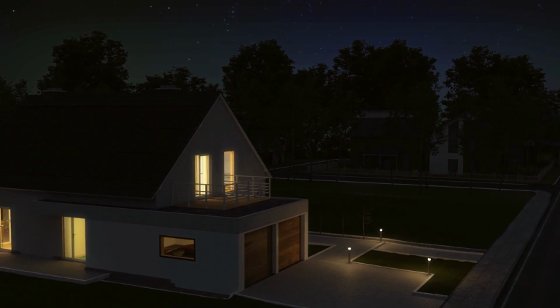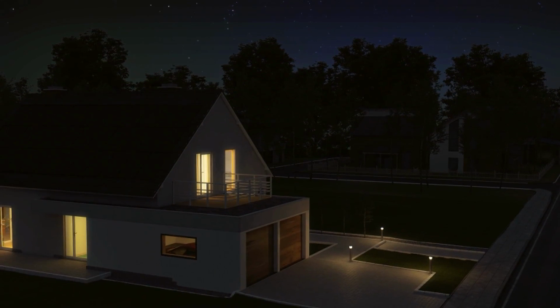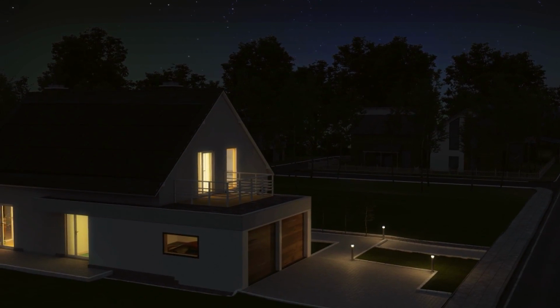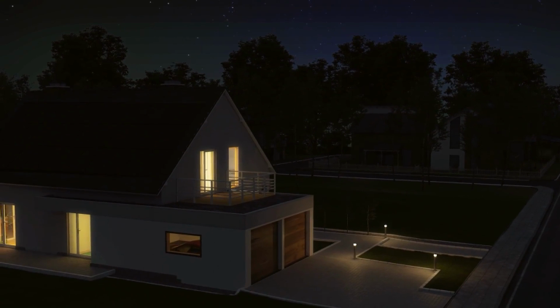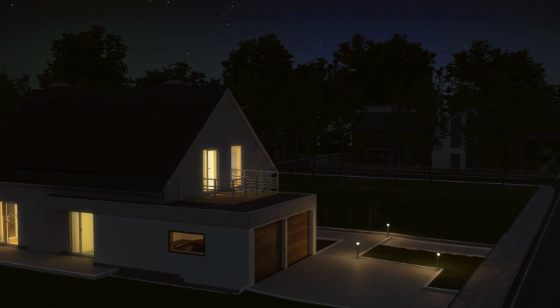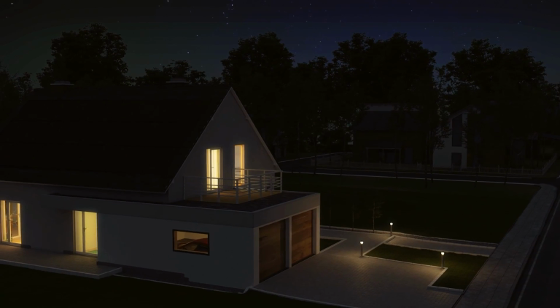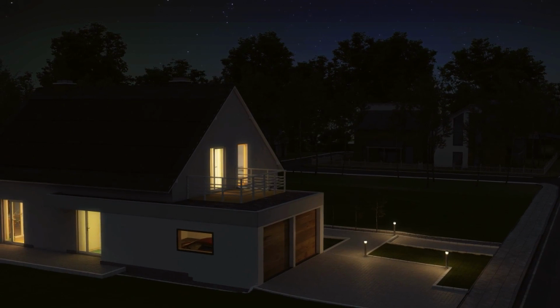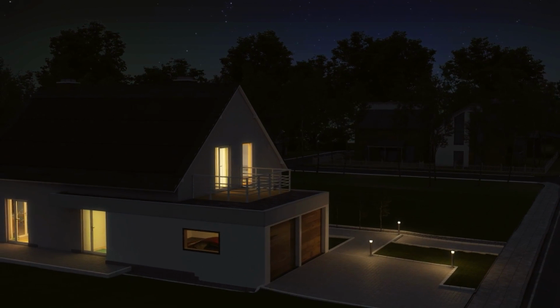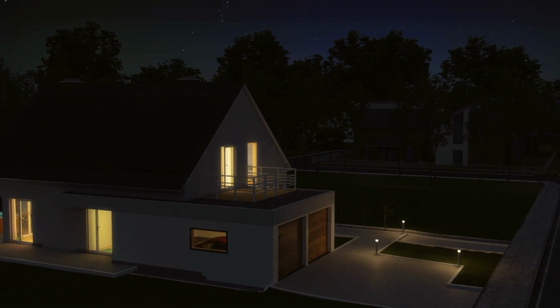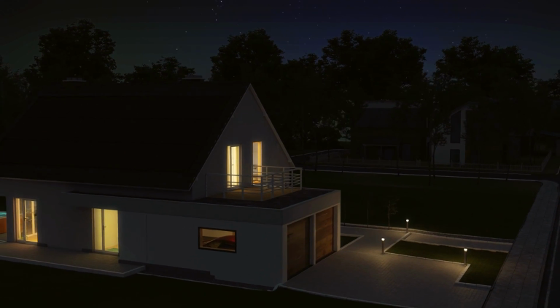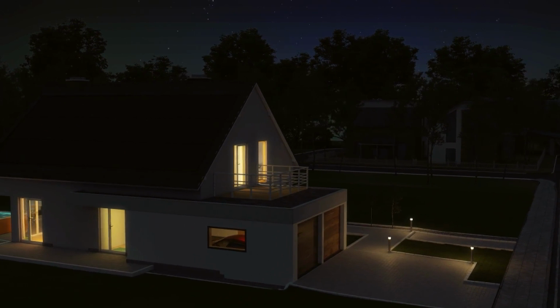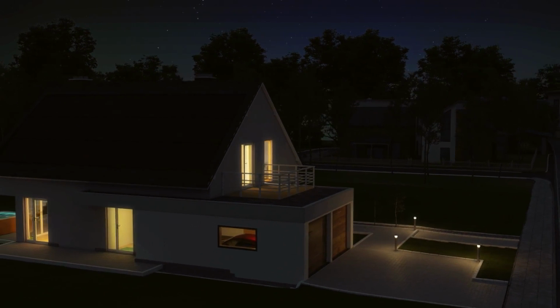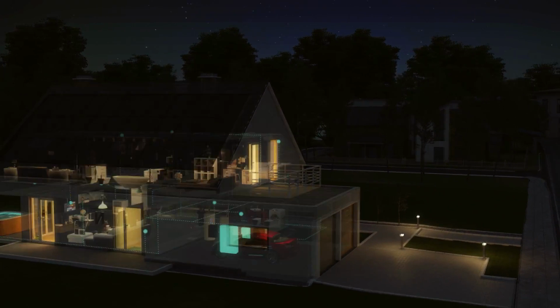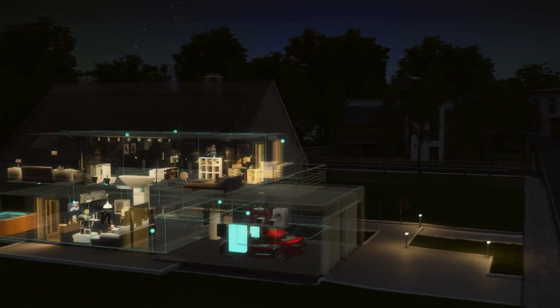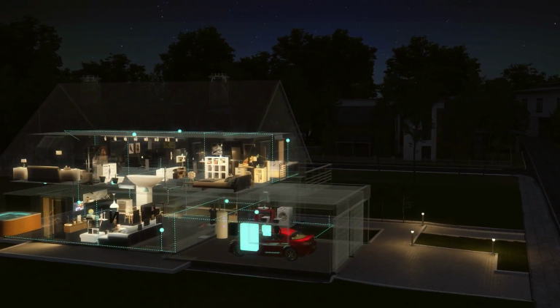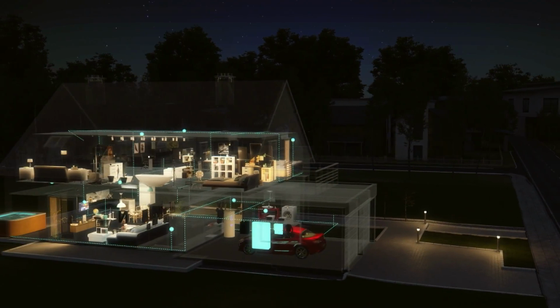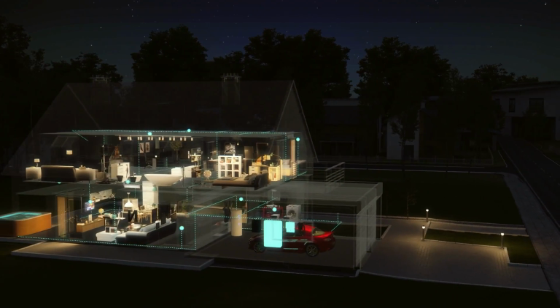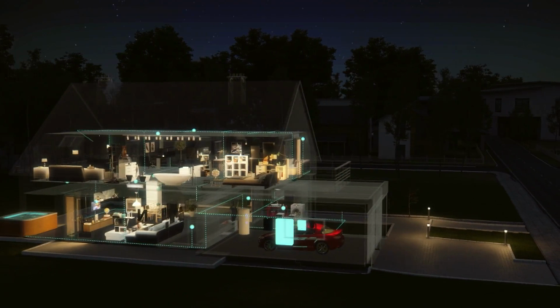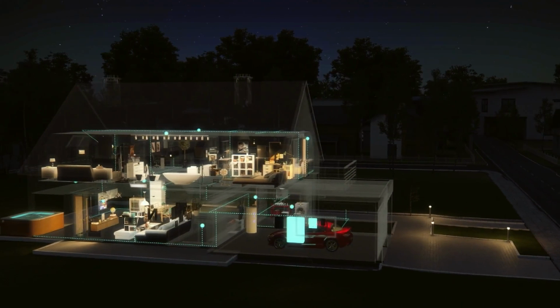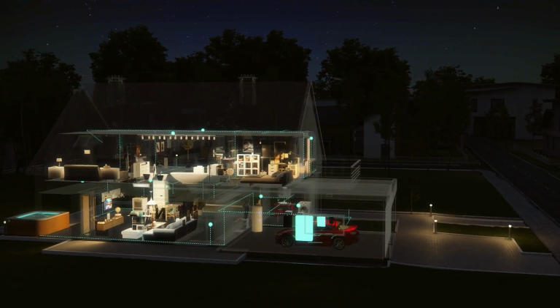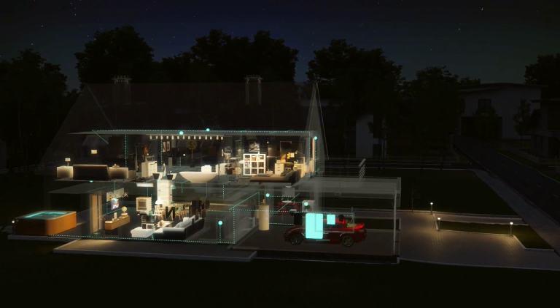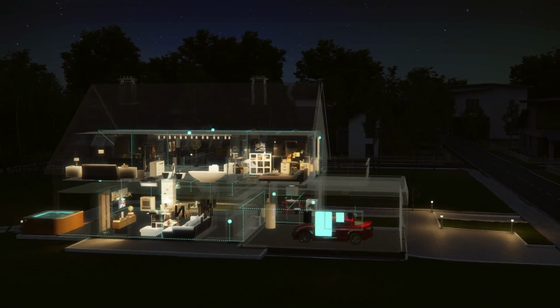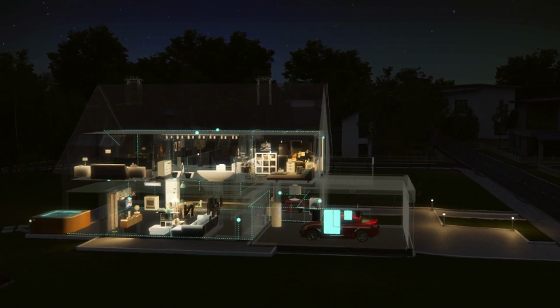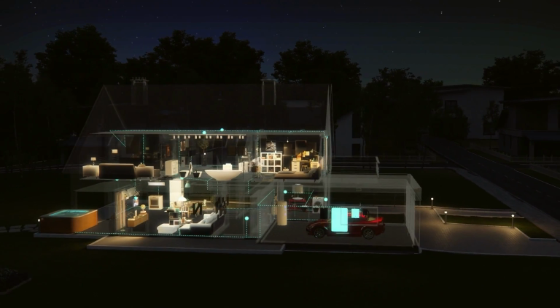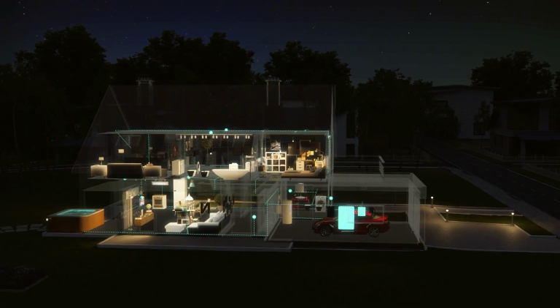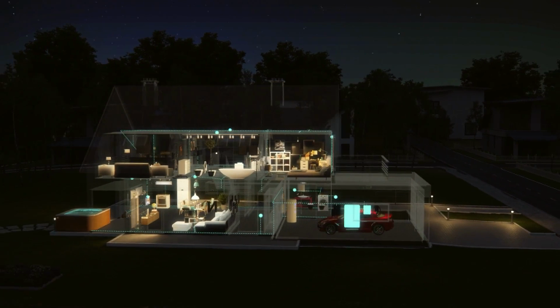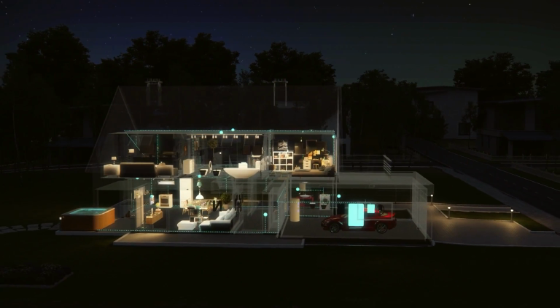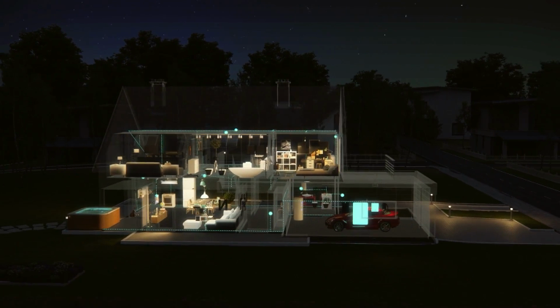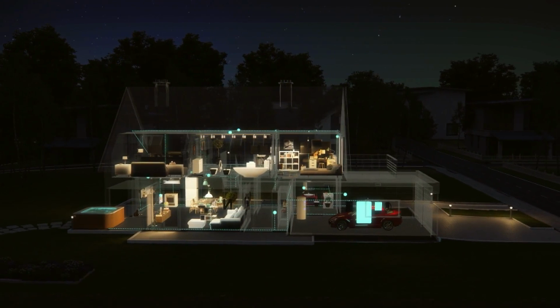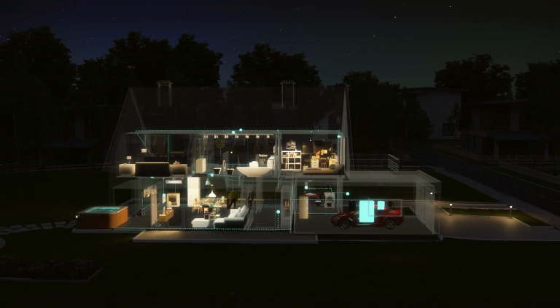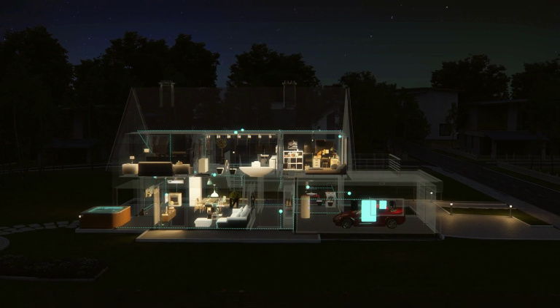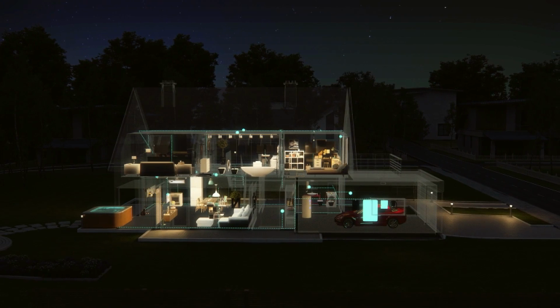Power outages? No worries. Your SolarEdge Home automatically switches to backup power when the grid goes down.